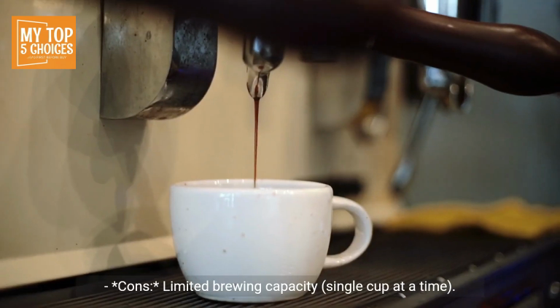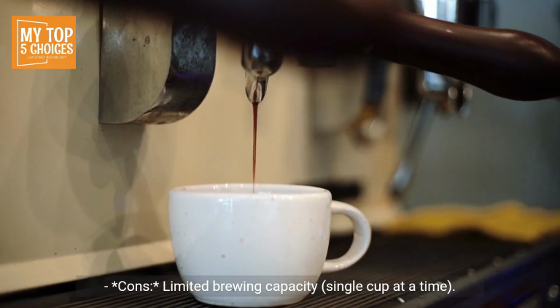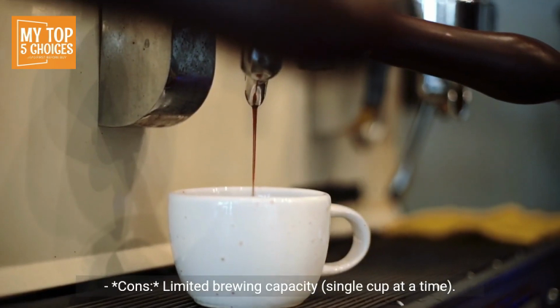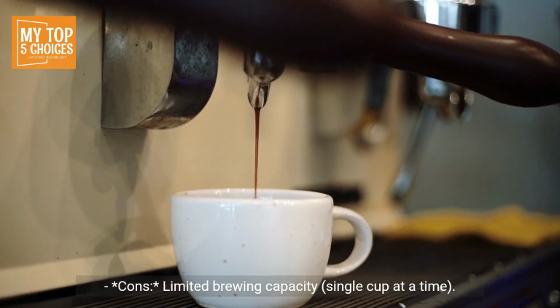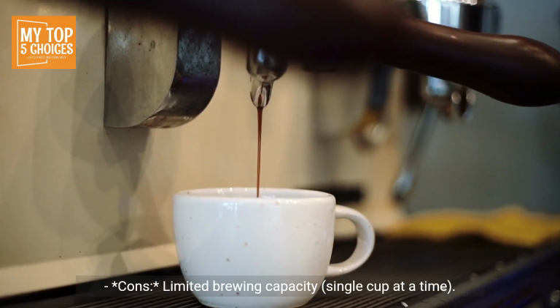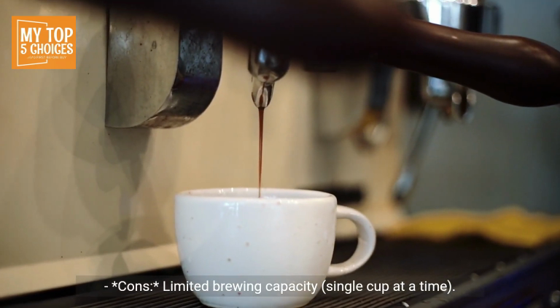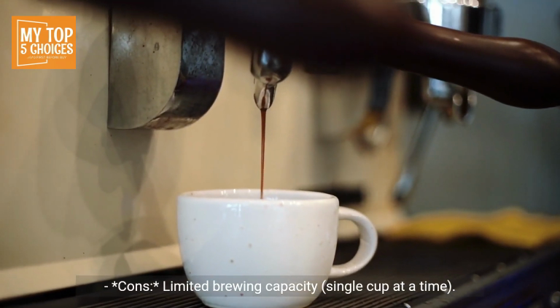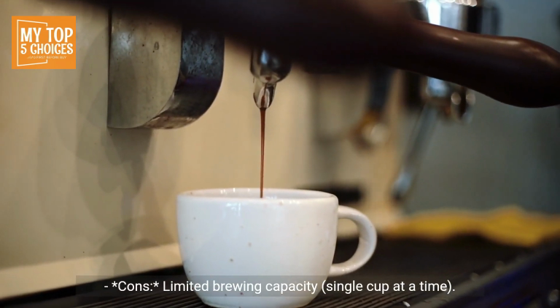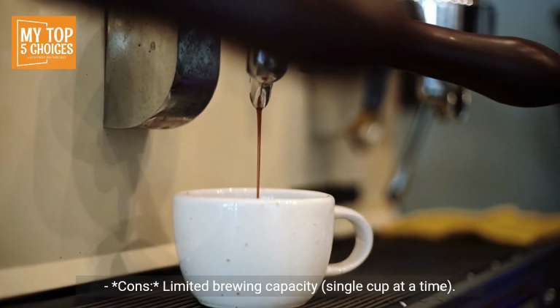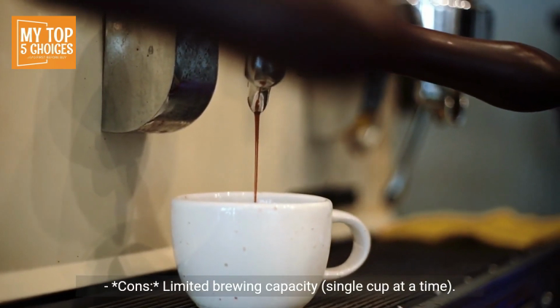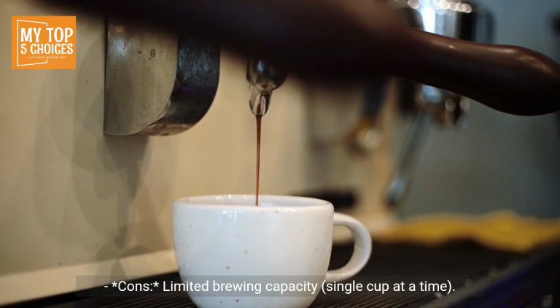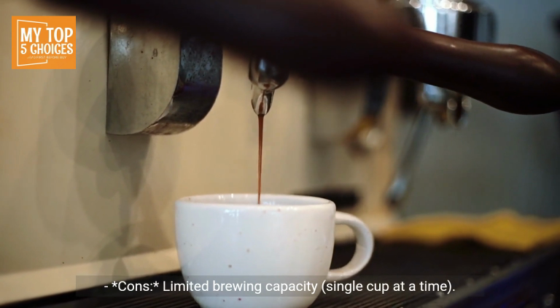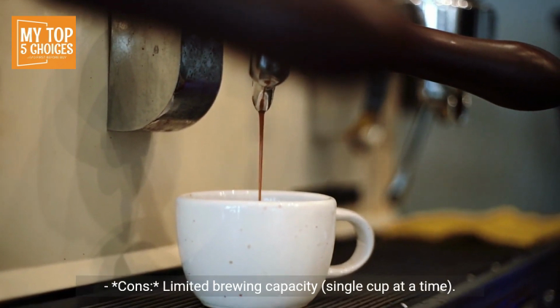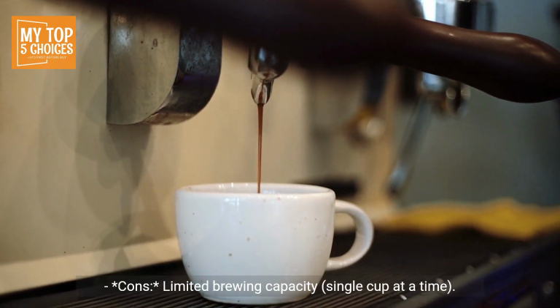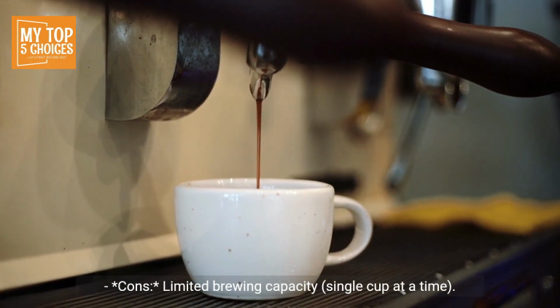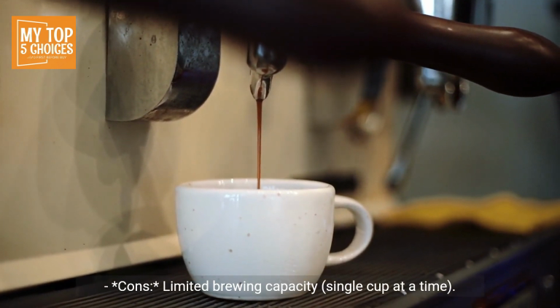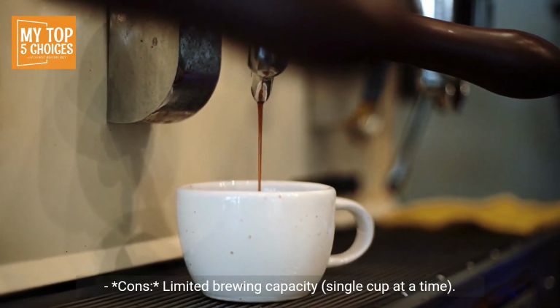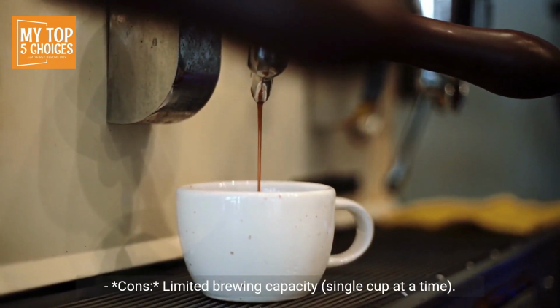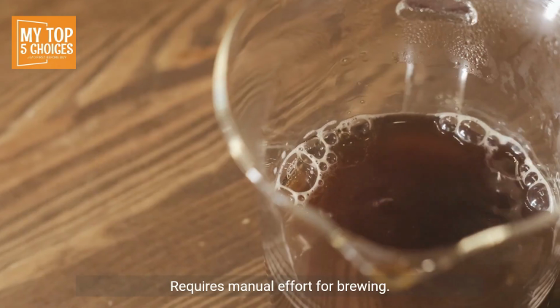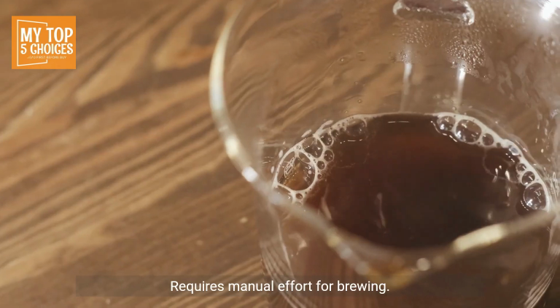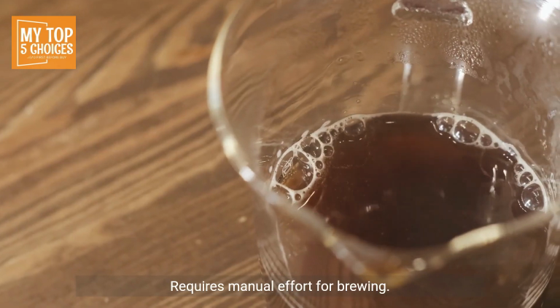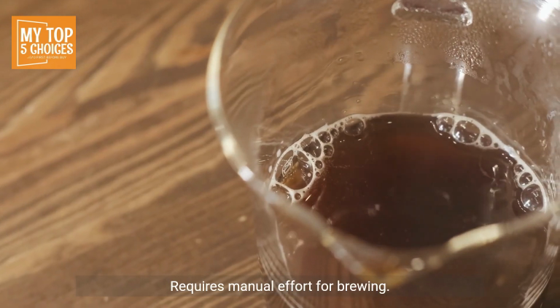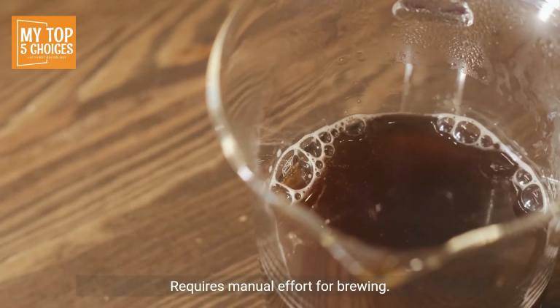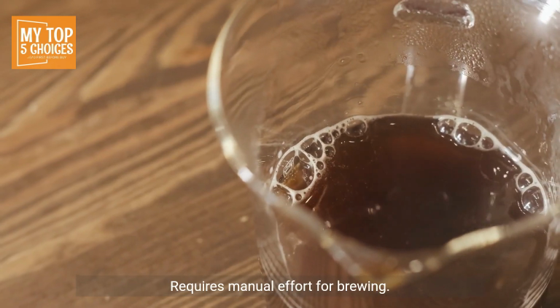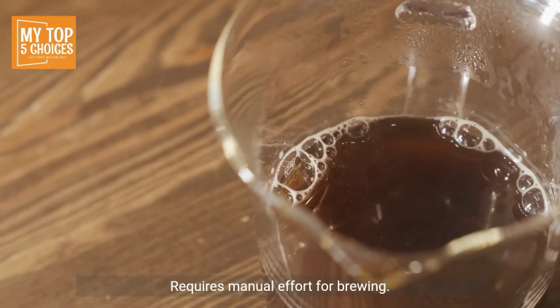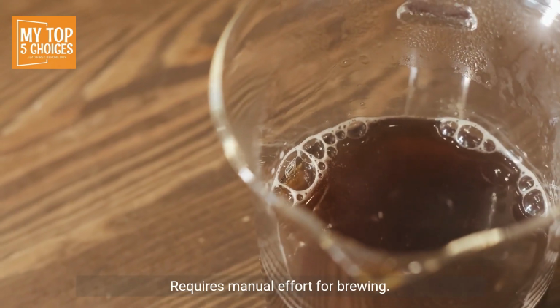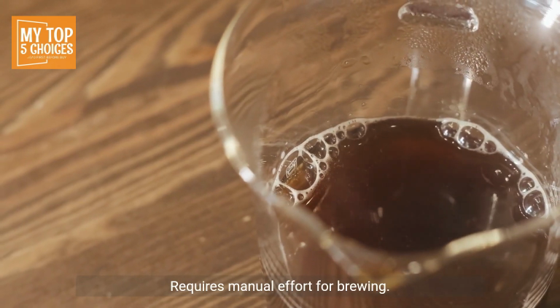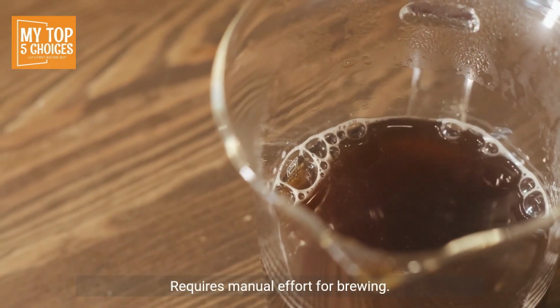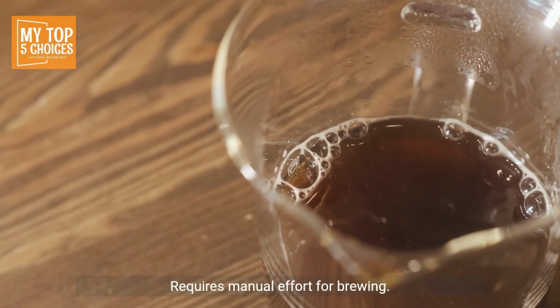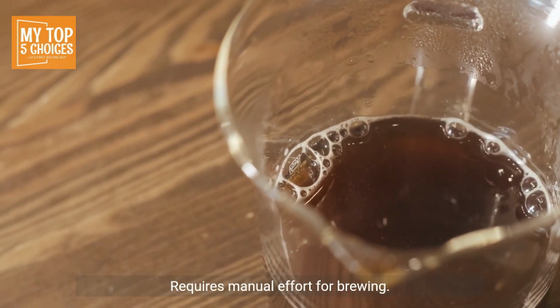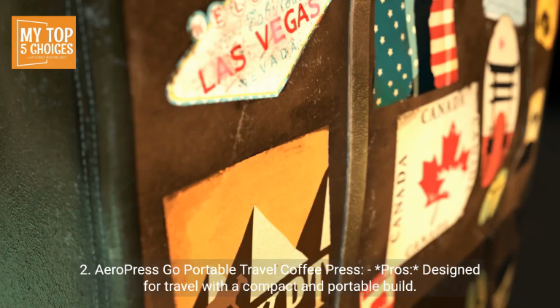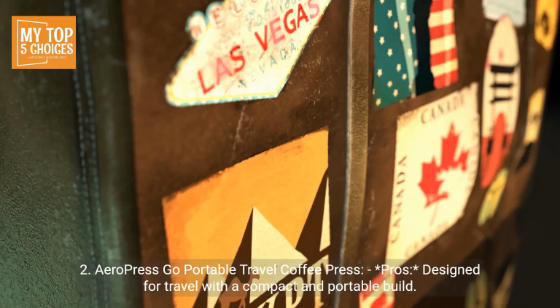Cons: limited brewing capacity — single cup at a time. Requires manual effort for brewing.